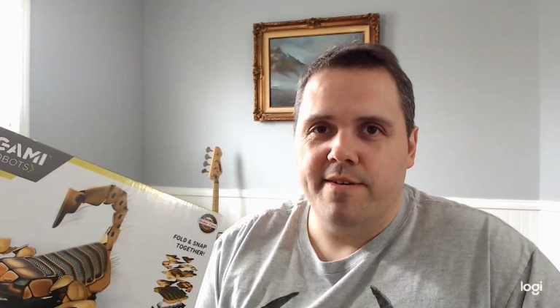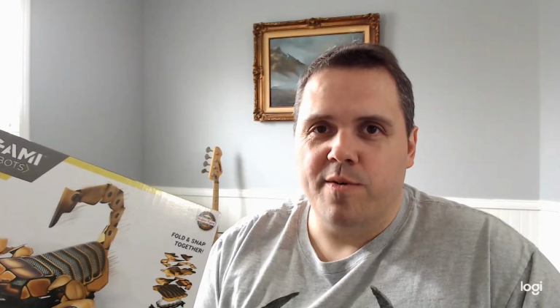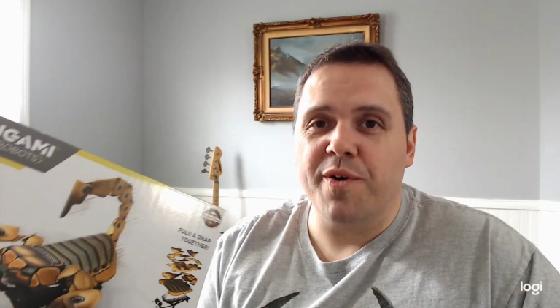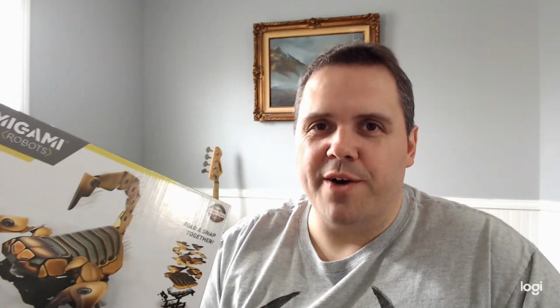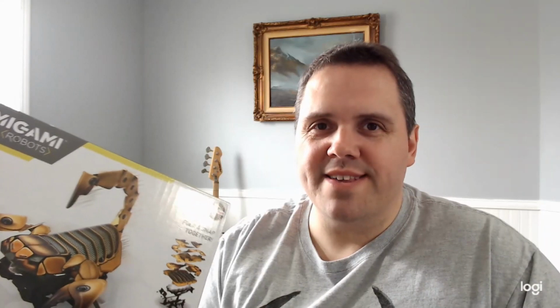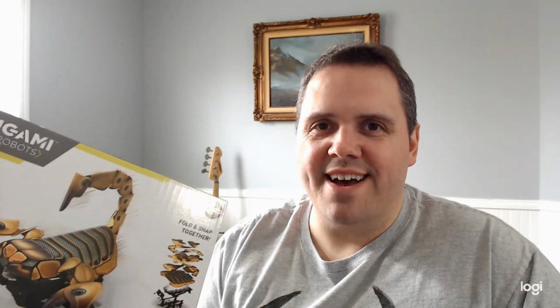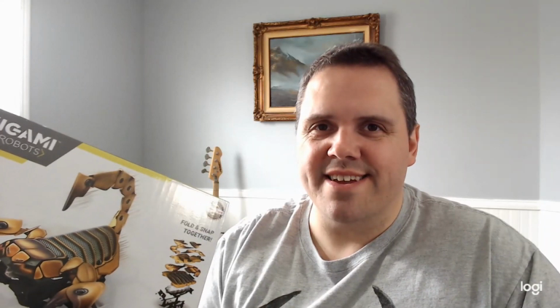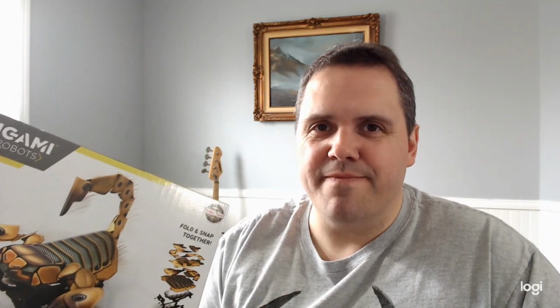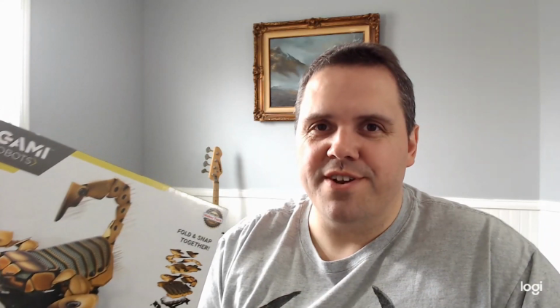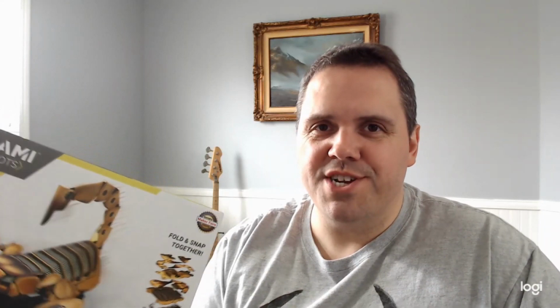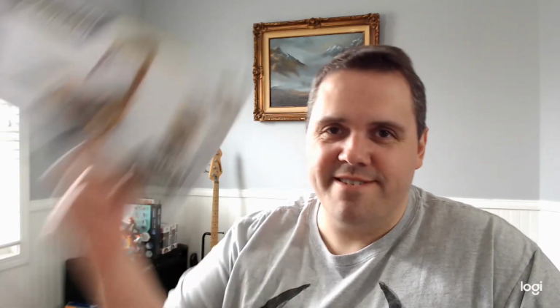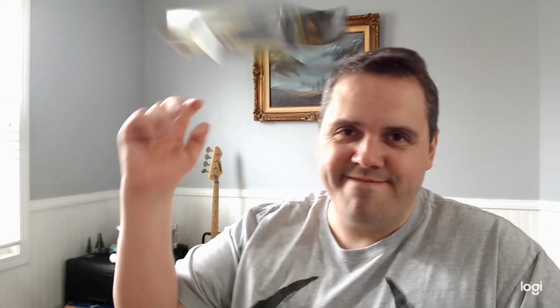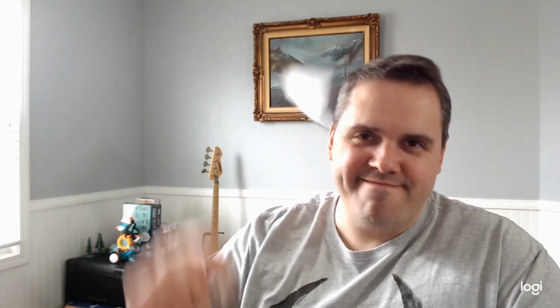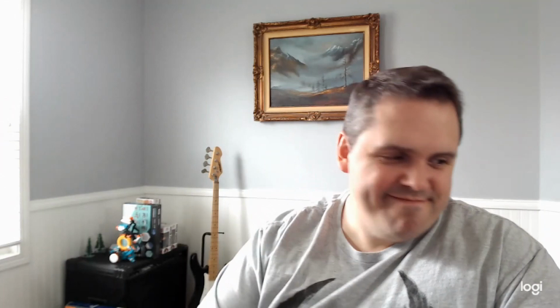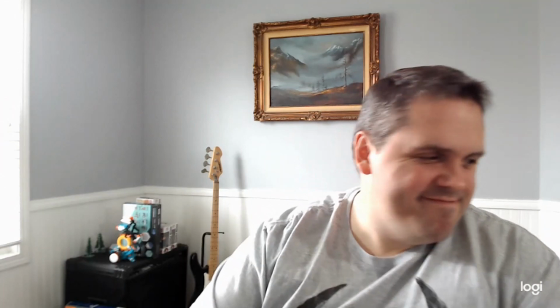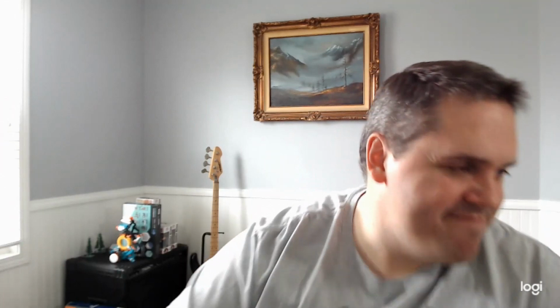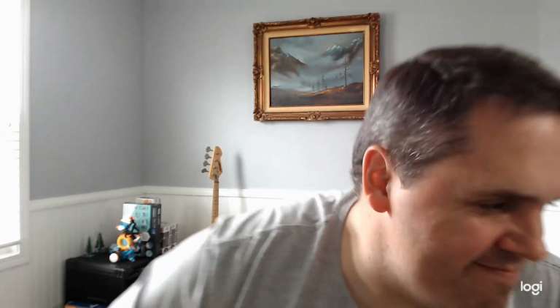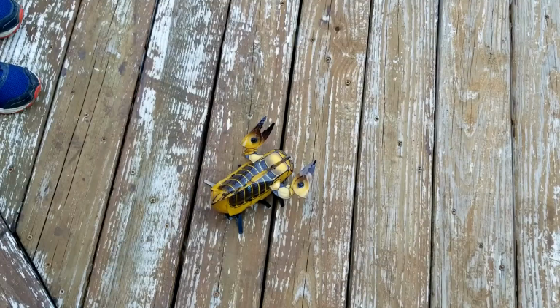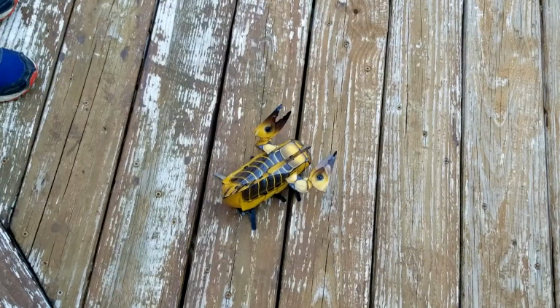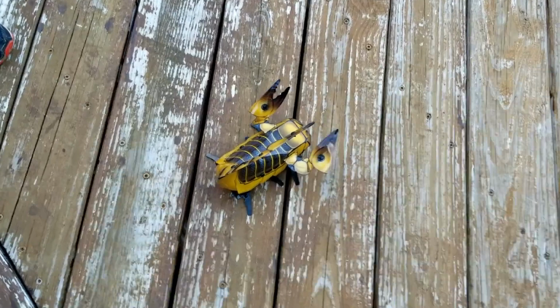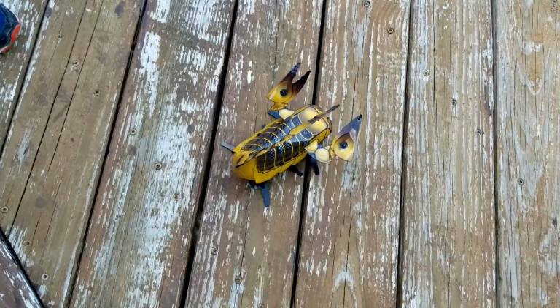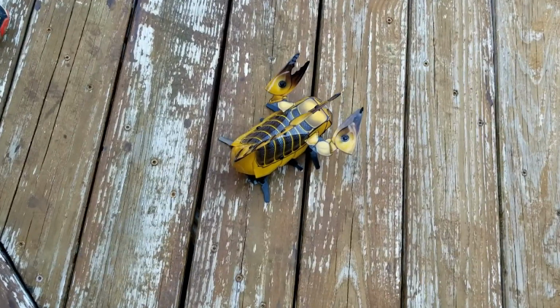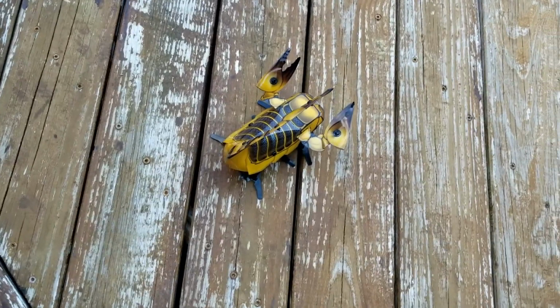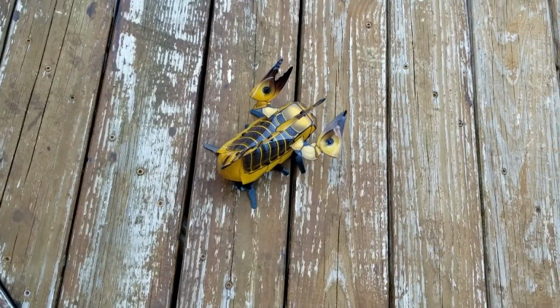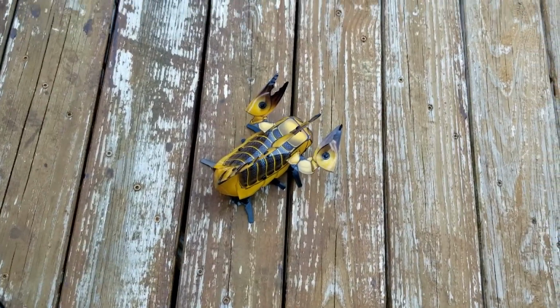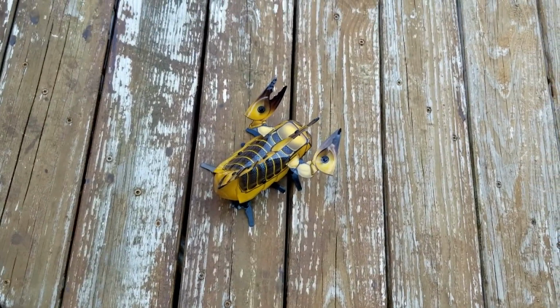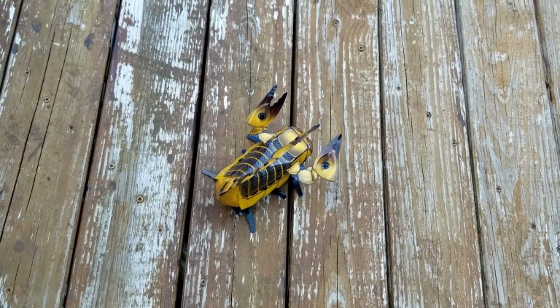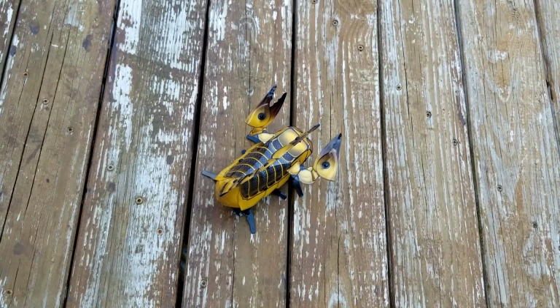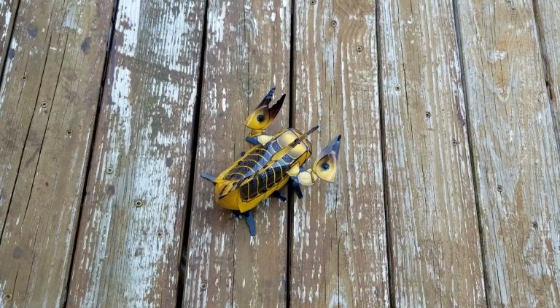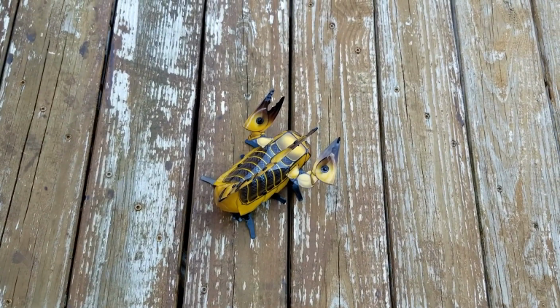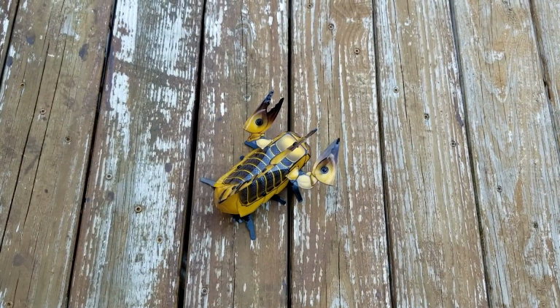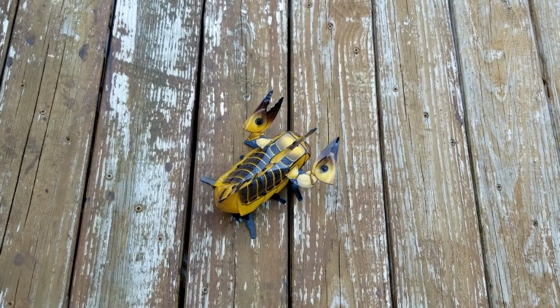We are going to go outside and get some footage. Do you think it will be able to run on the deck?